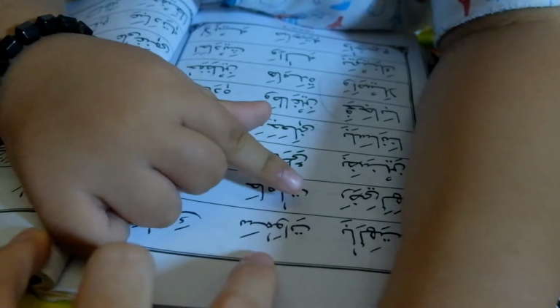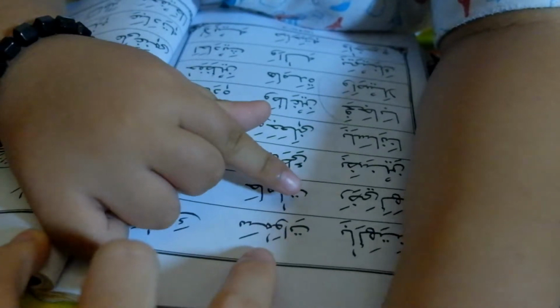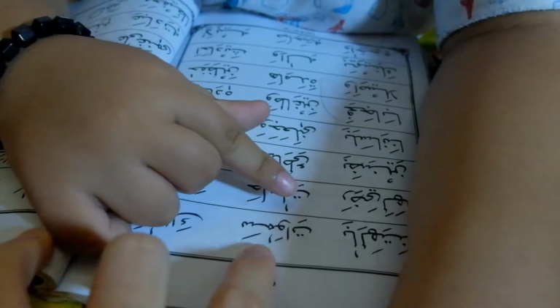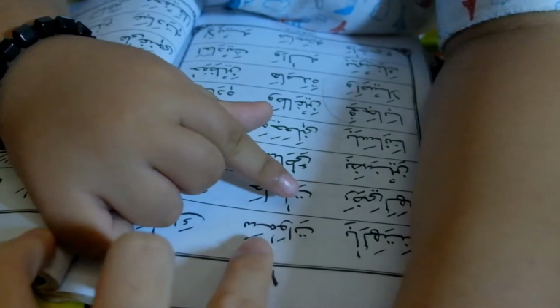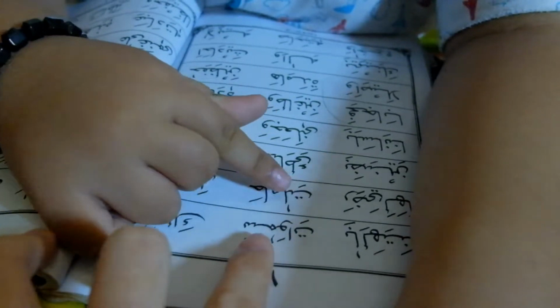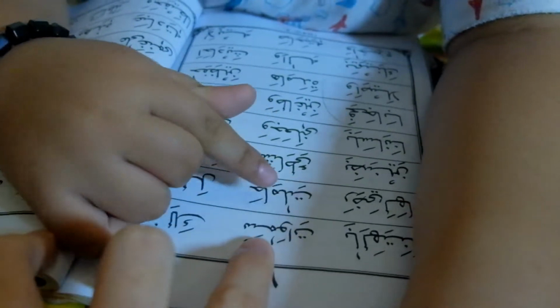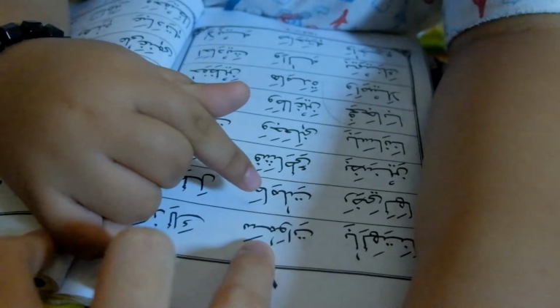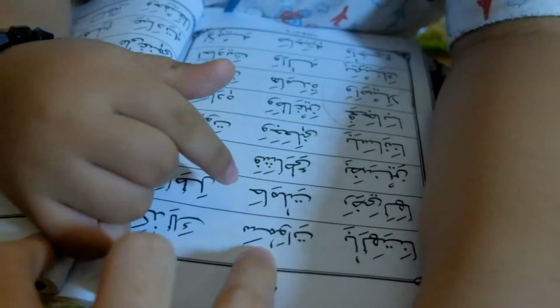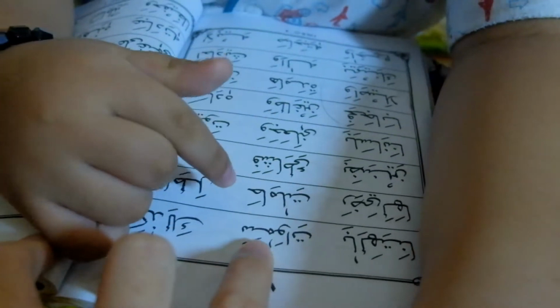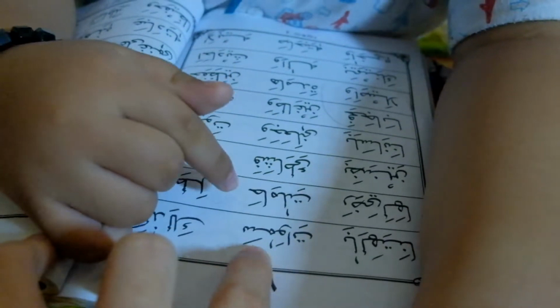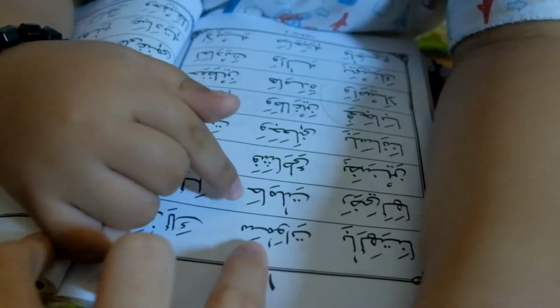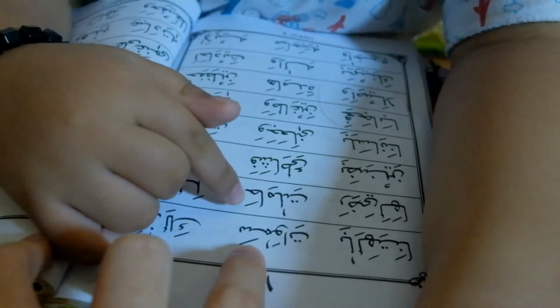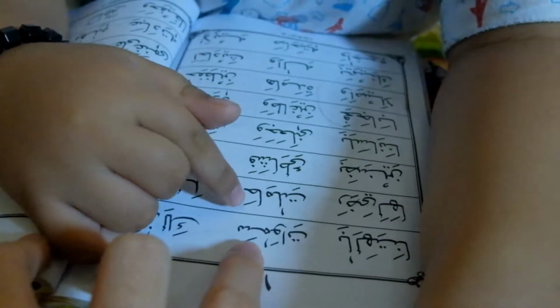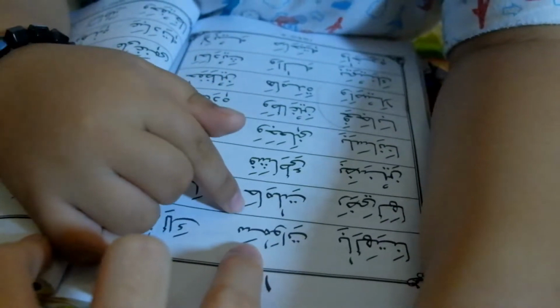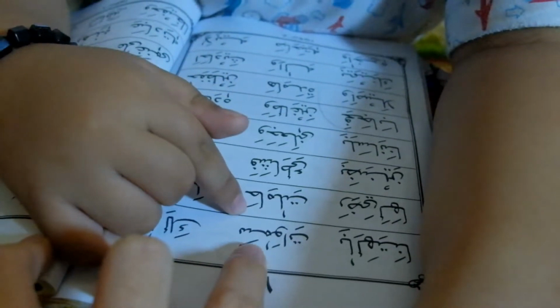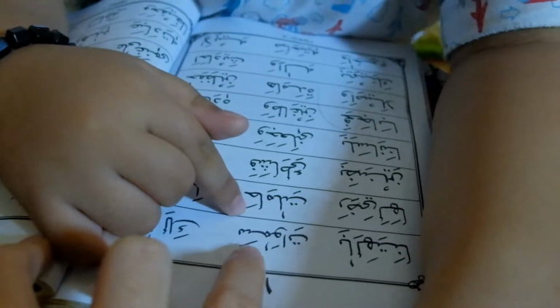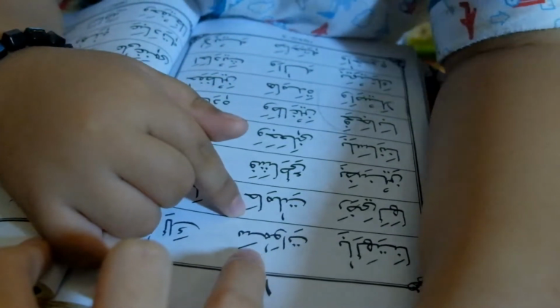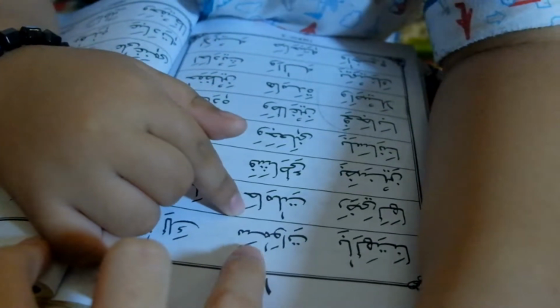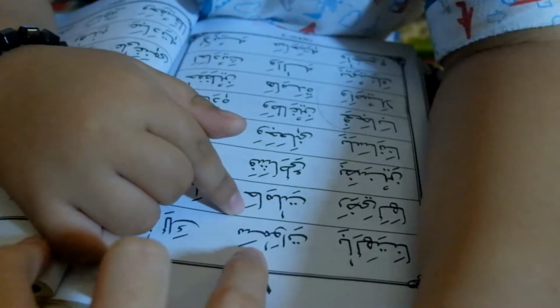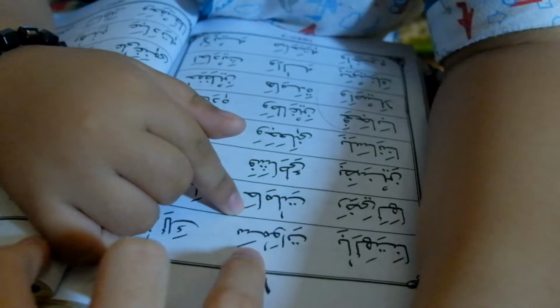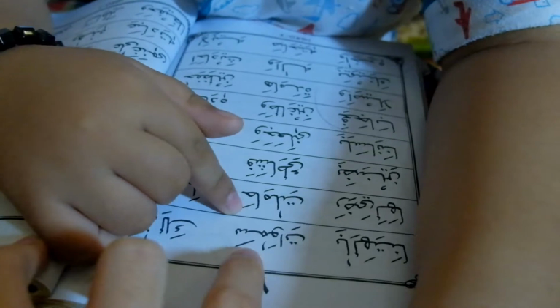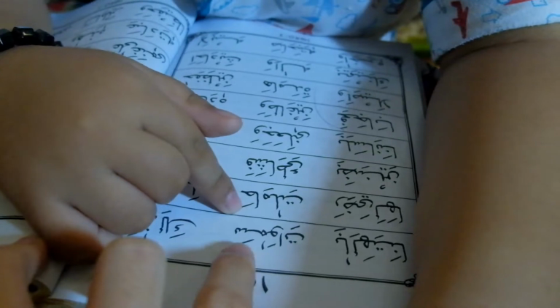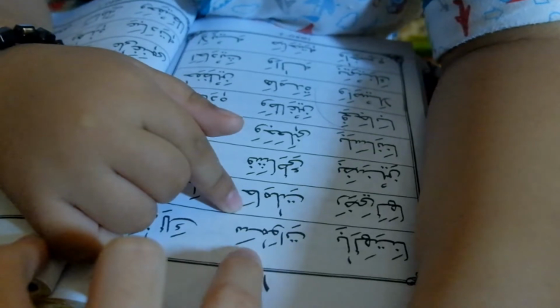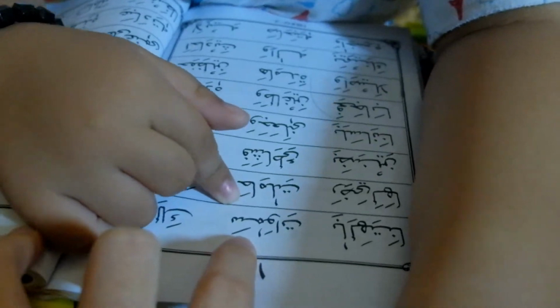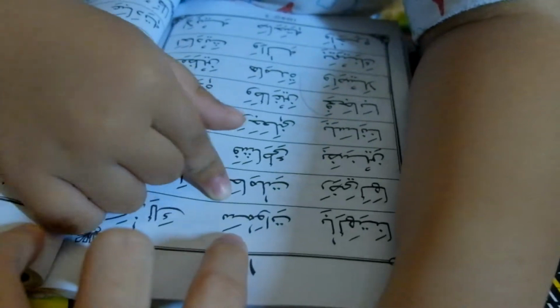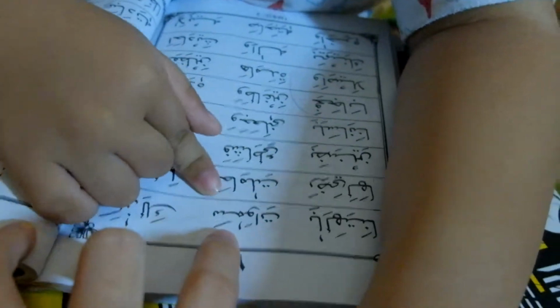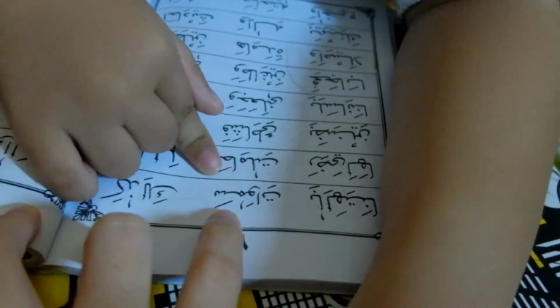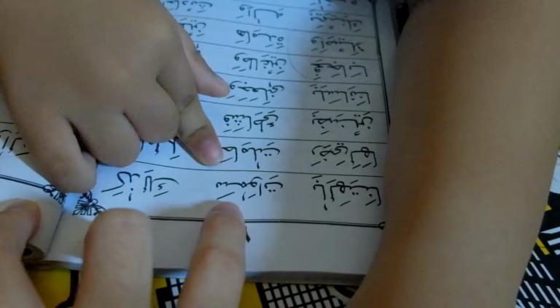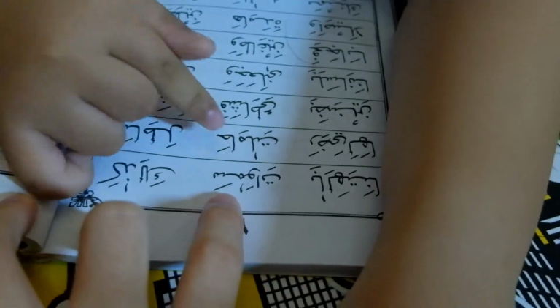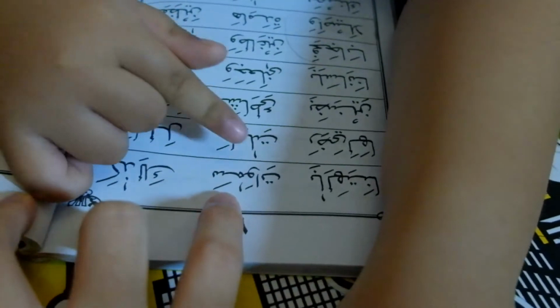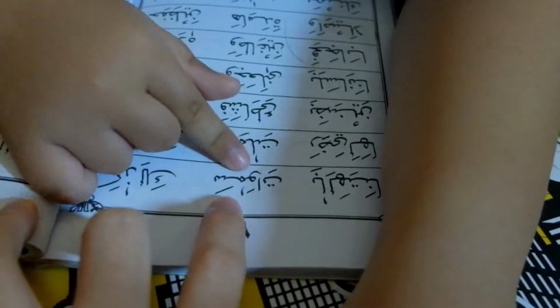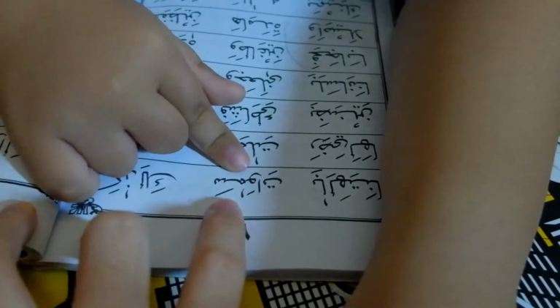Yang ini, kalau ini, bacanya apa? Panjang ya. Sama...